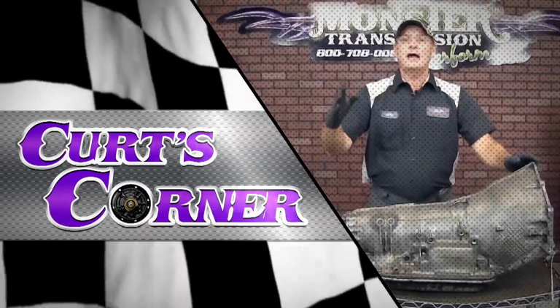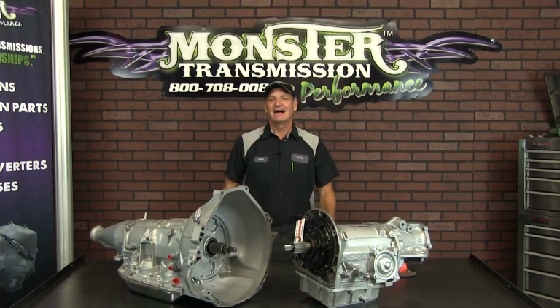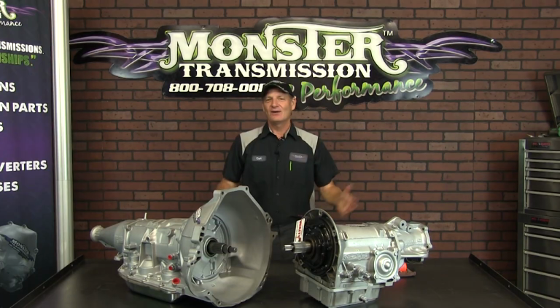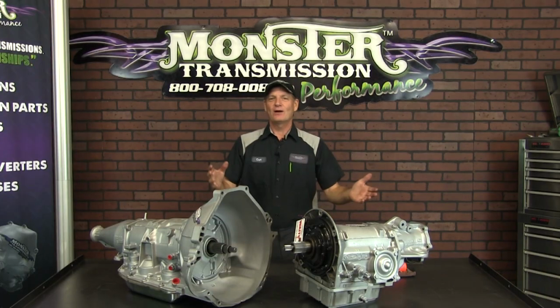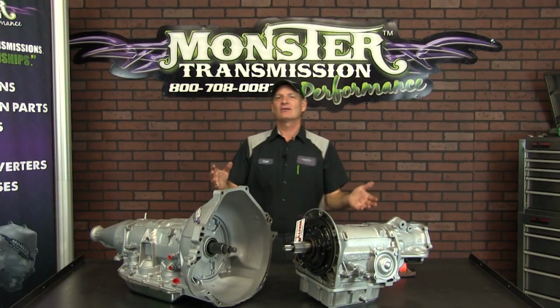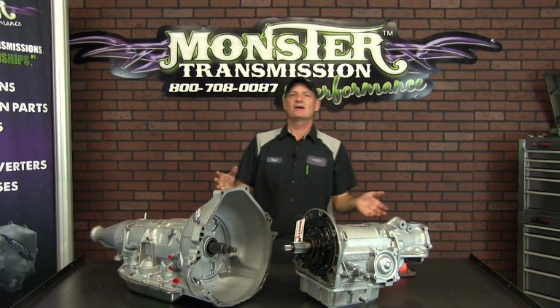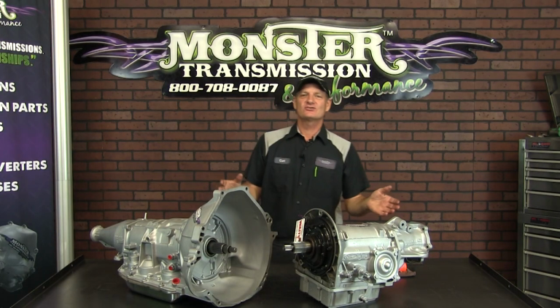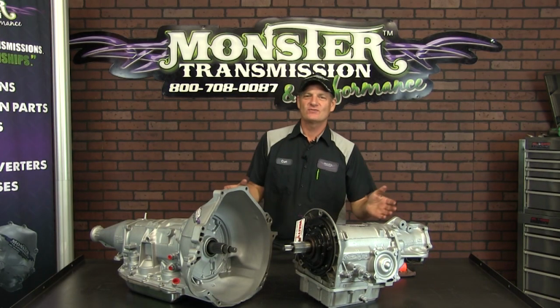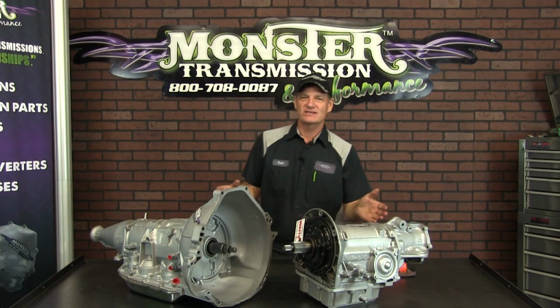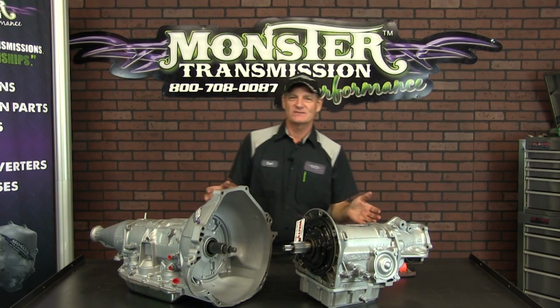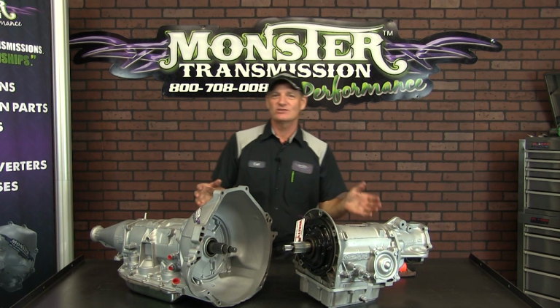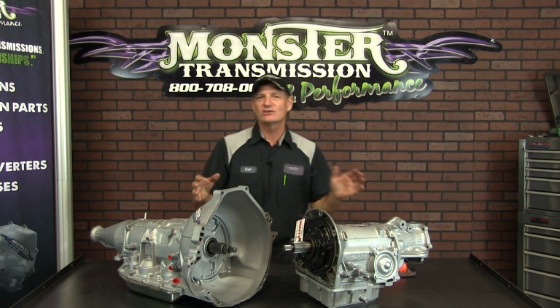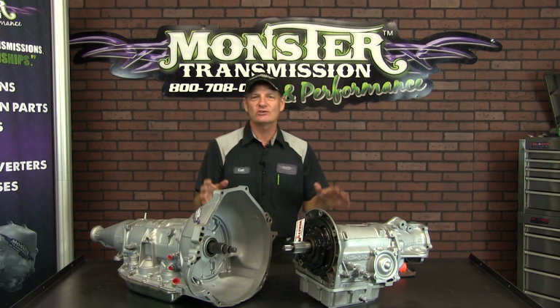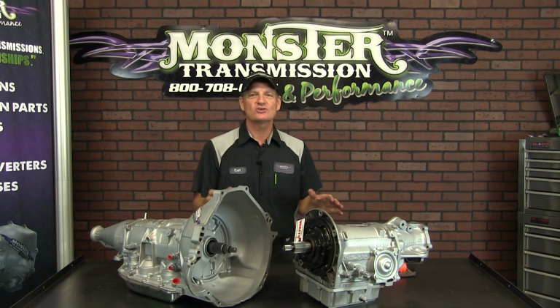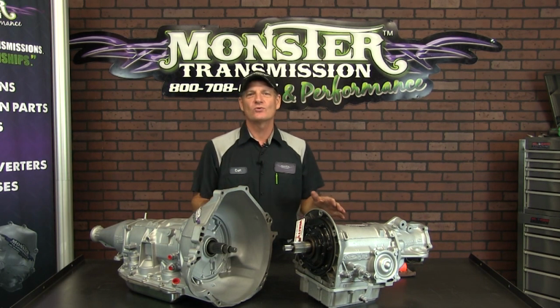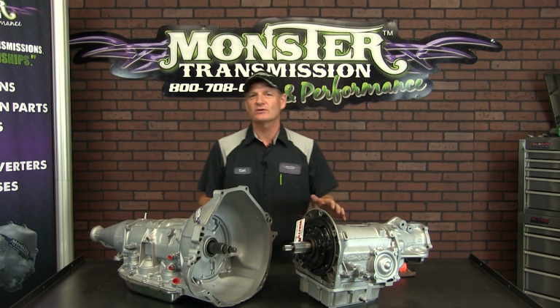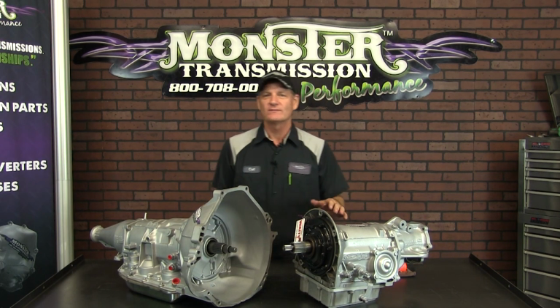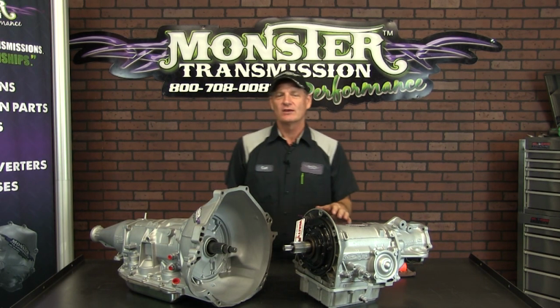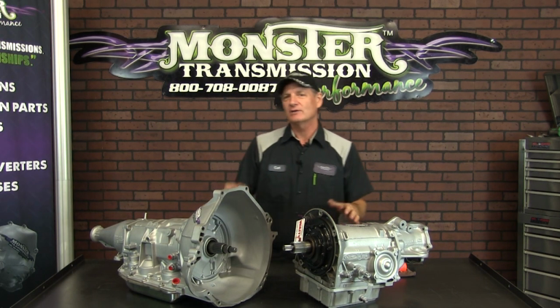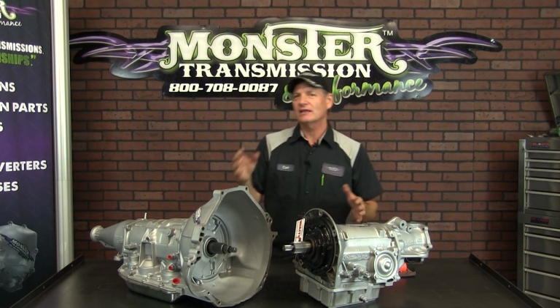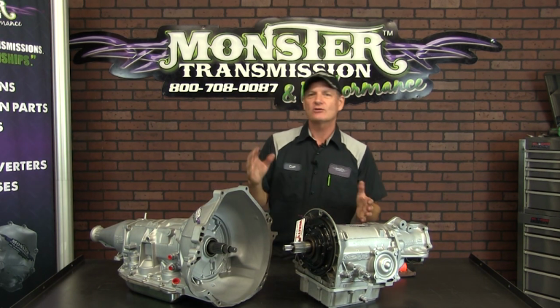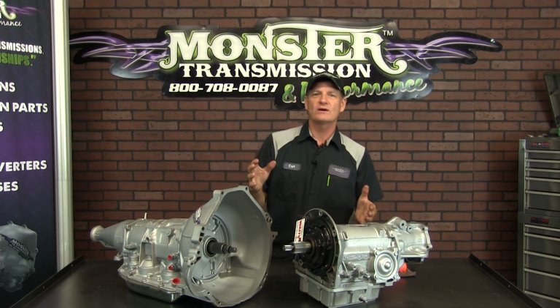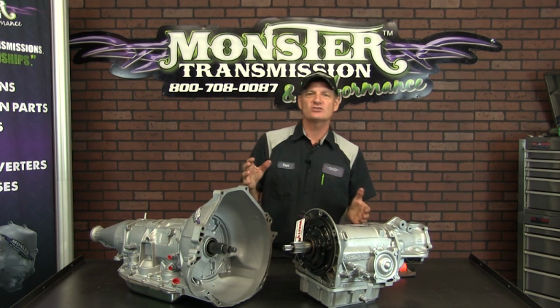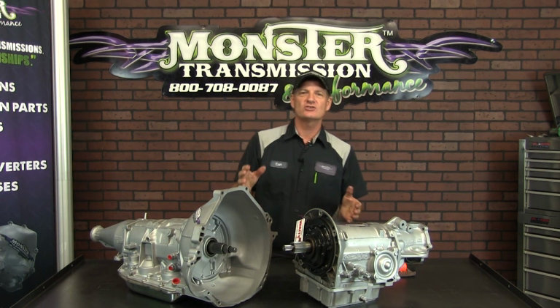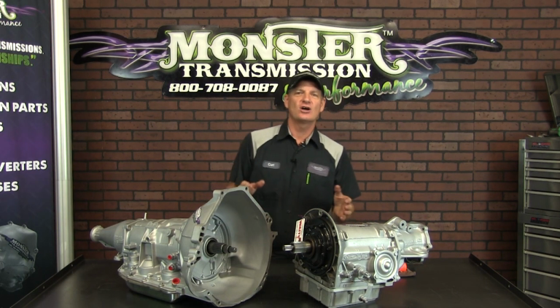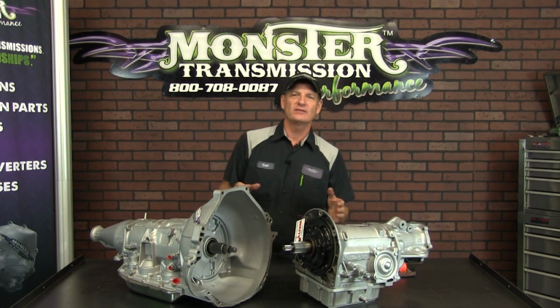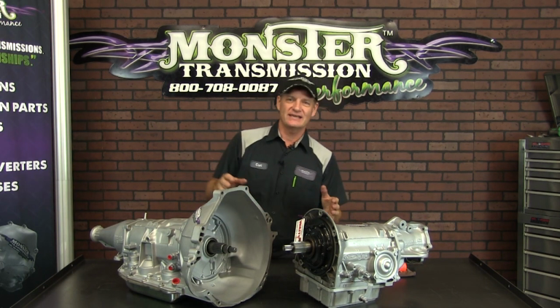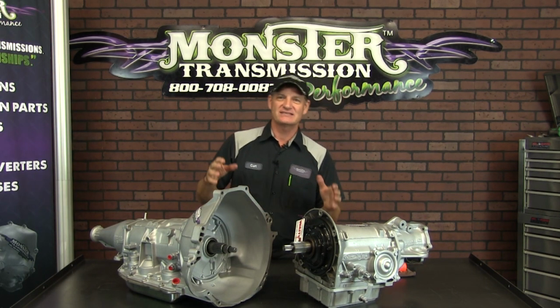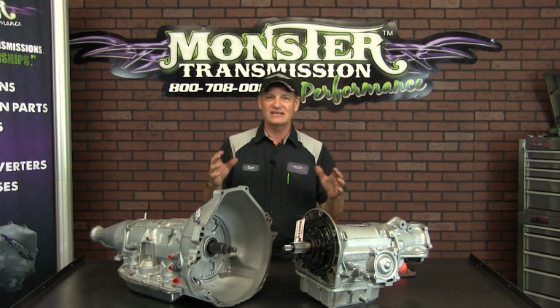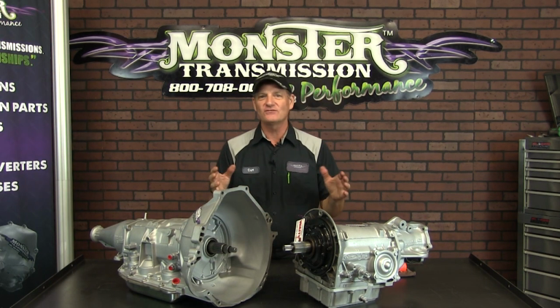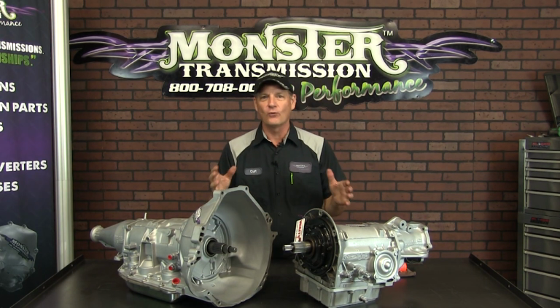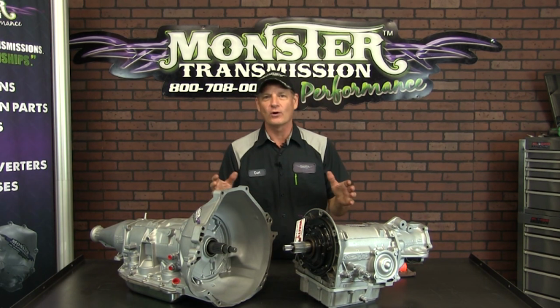Hi, welcome to Monster Transmissions. You're in Kurt's Corner. We got a lot of questions on a C4.